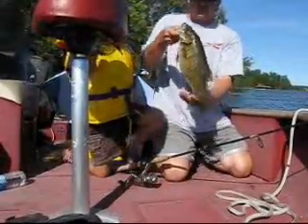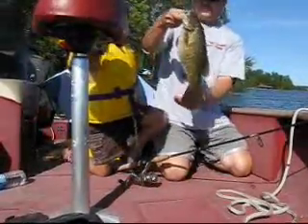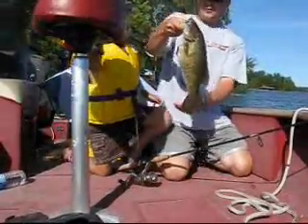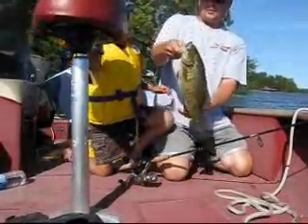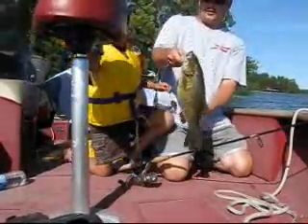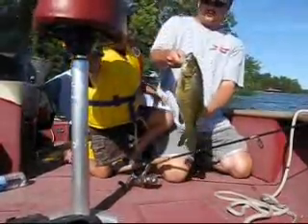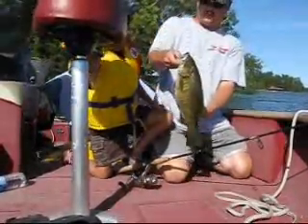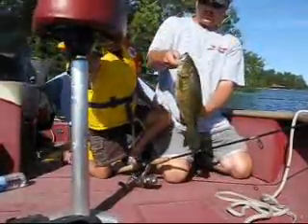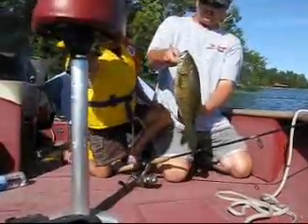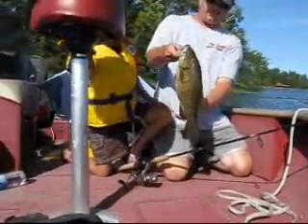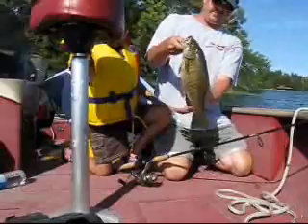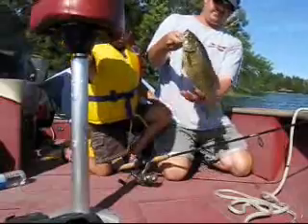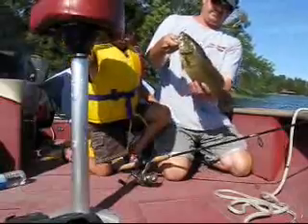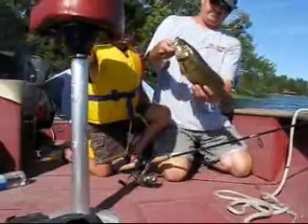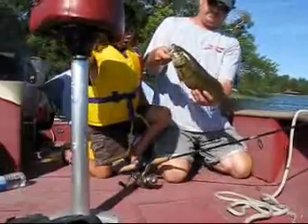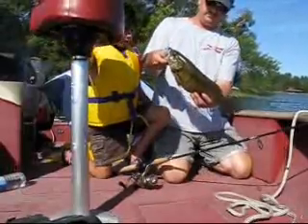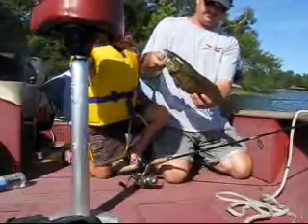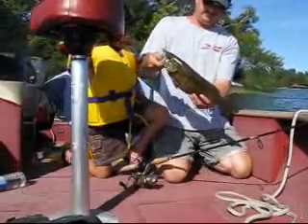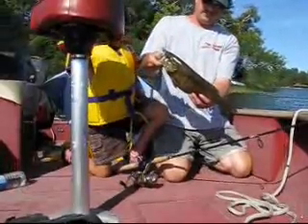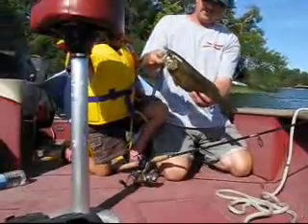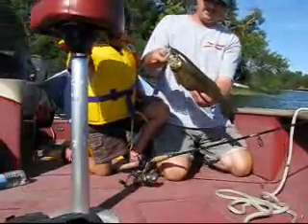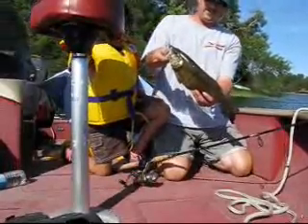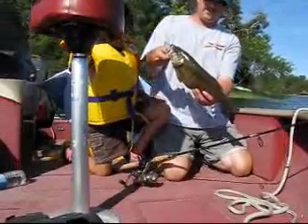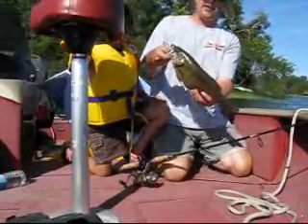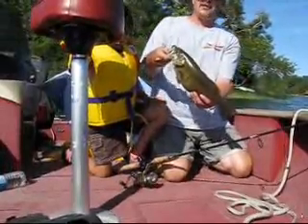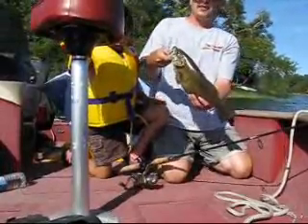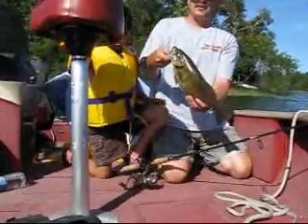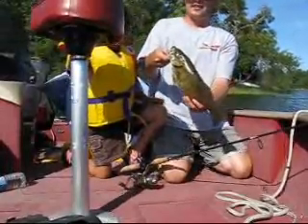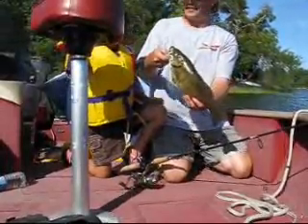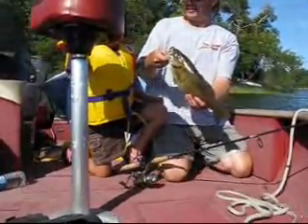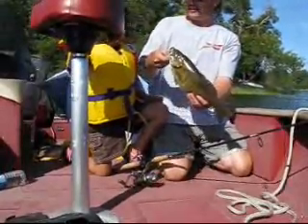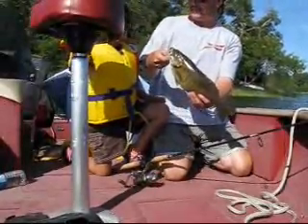Yeah, he only got it right in his eye. That's really funny, isn't it? But he's a good size one. Probably 2.1.